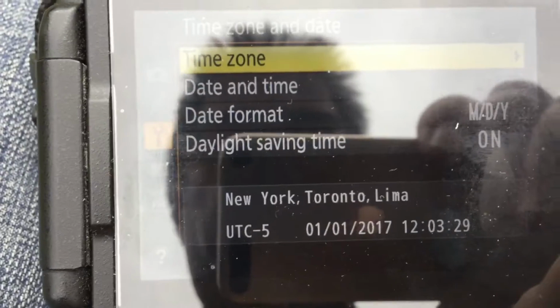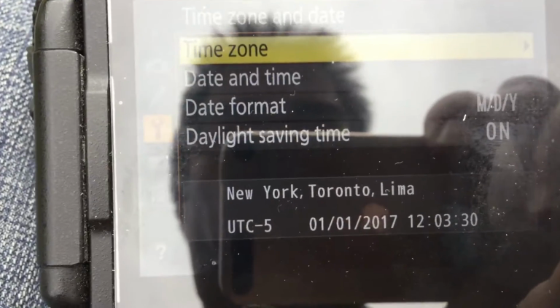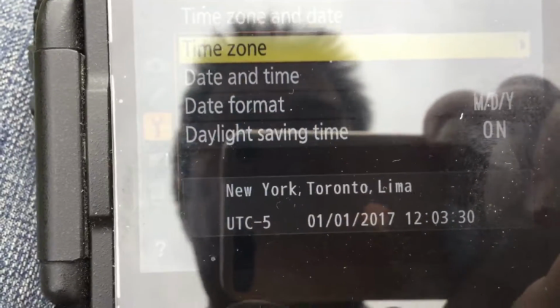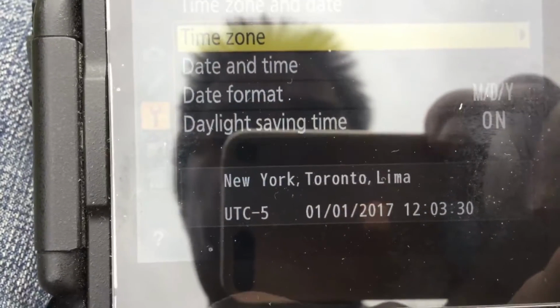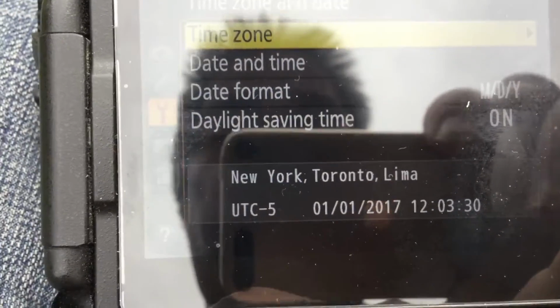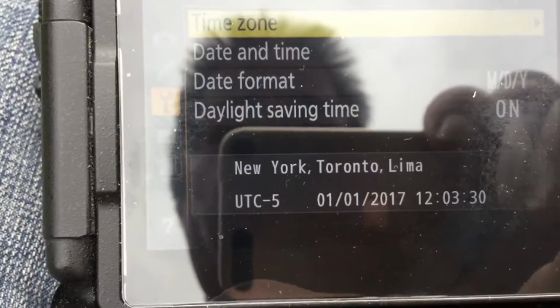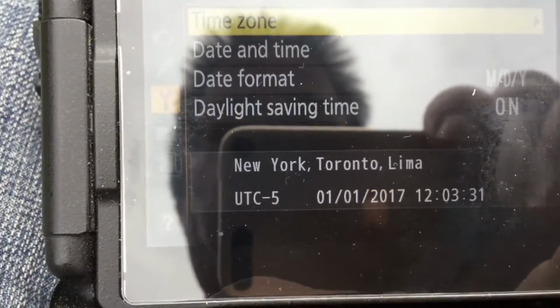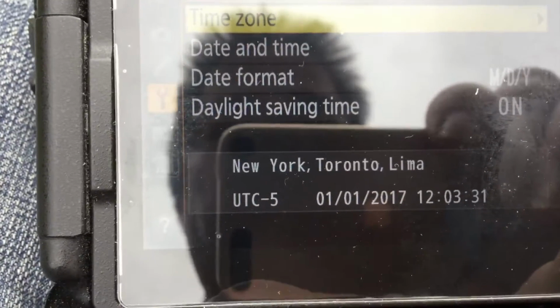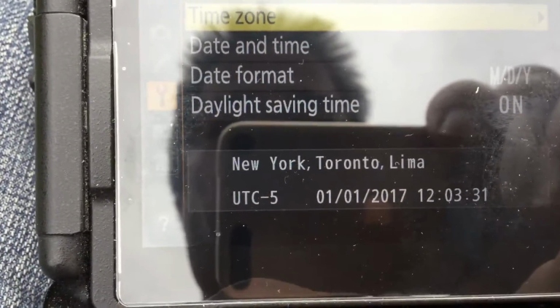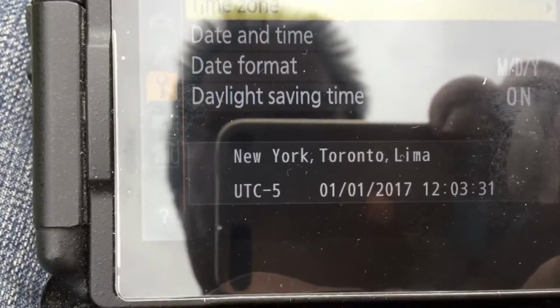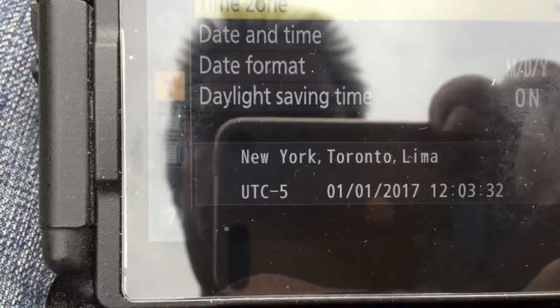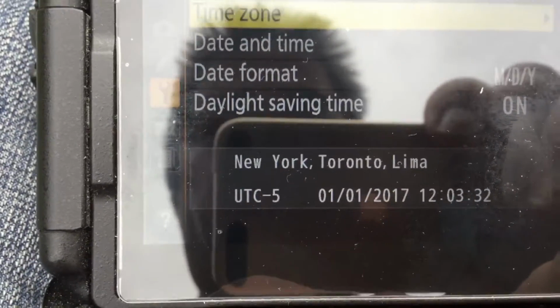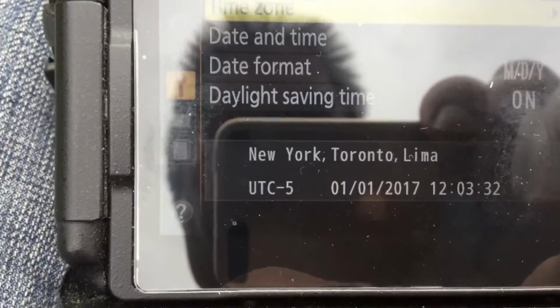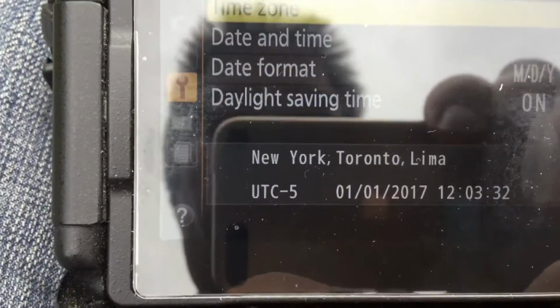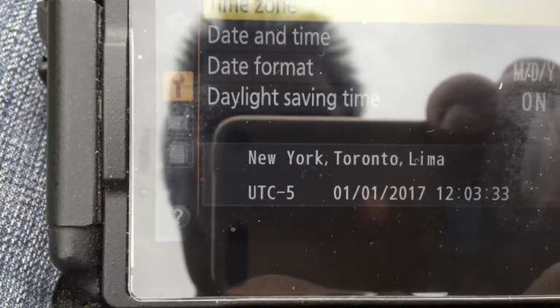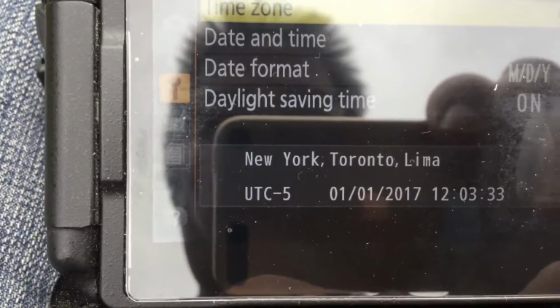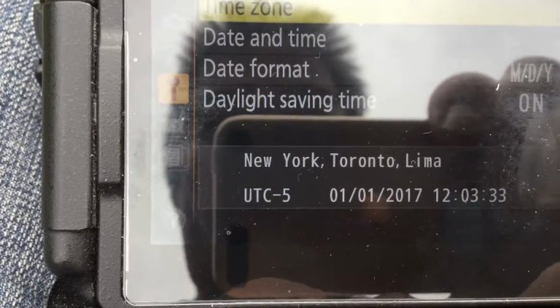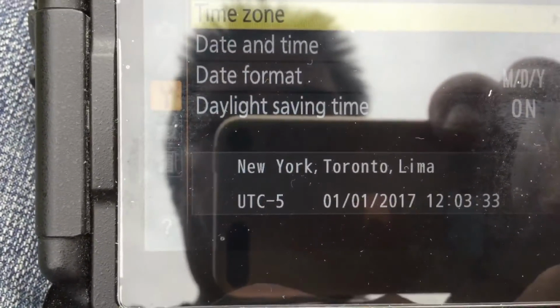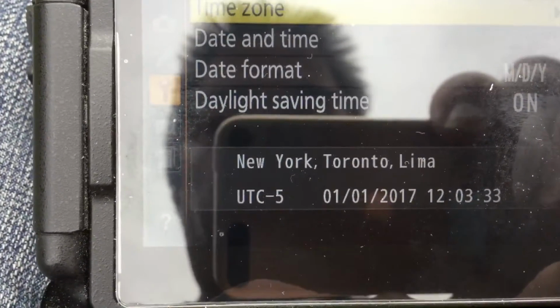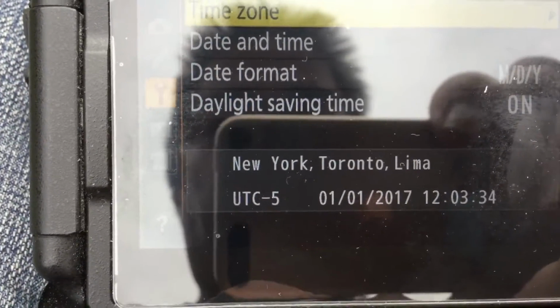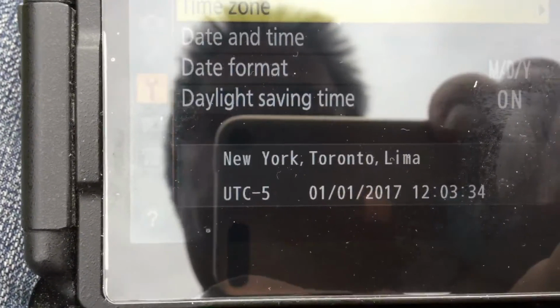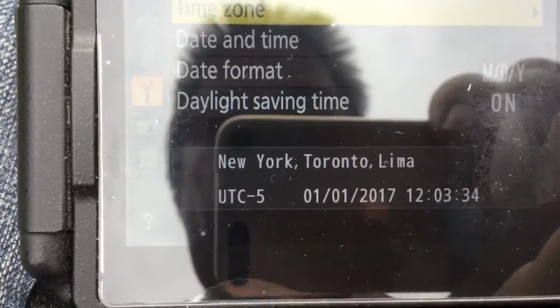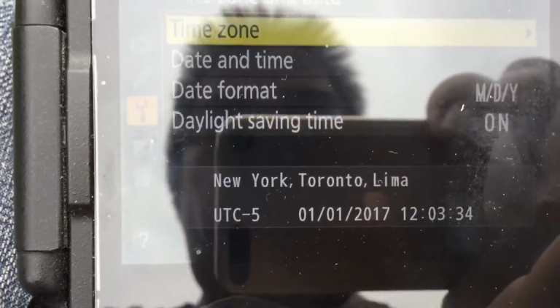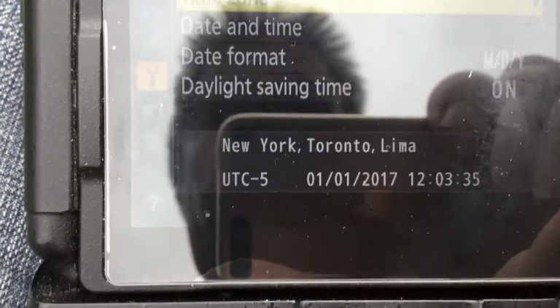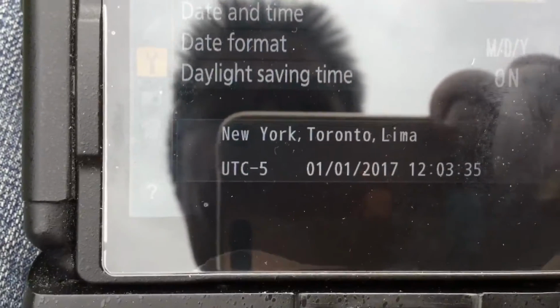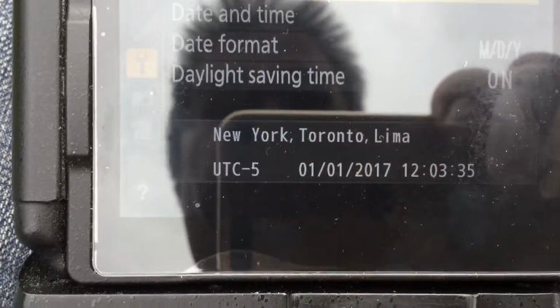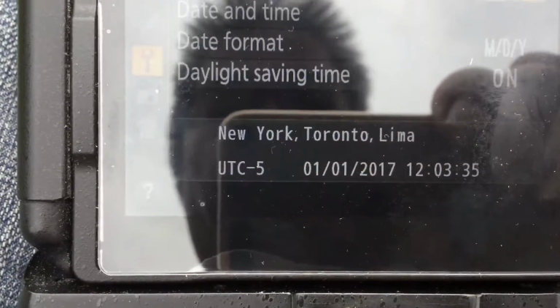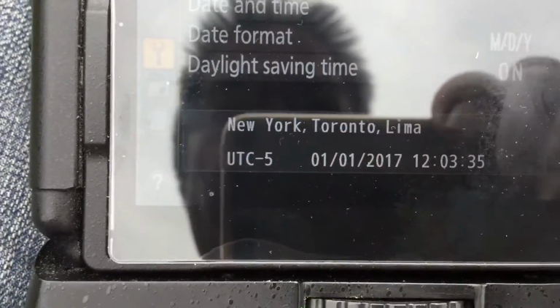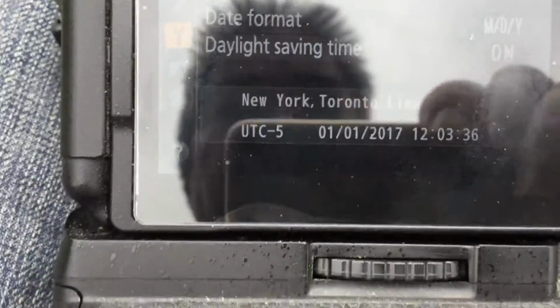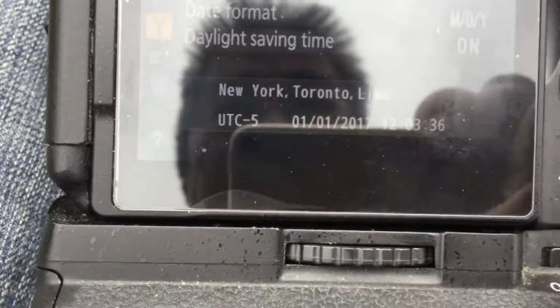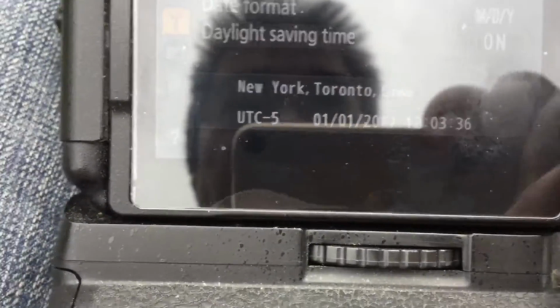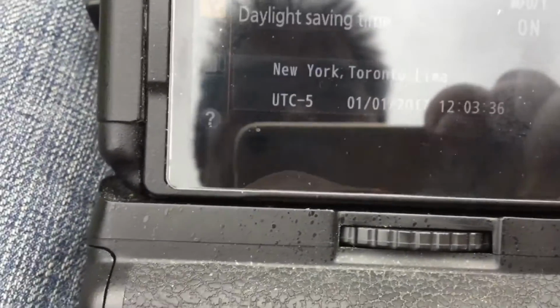The first thing you have to make sure is that the time zone is correct for your region. I'm in the eastern time zone, which is New York, Toronto, Lima — that's UTC minus 5.